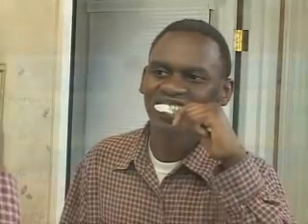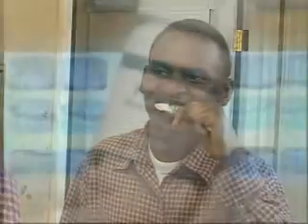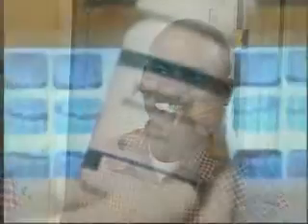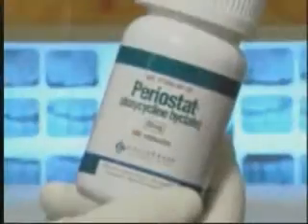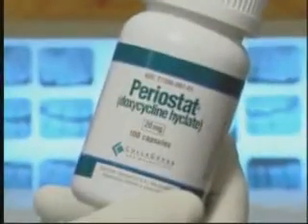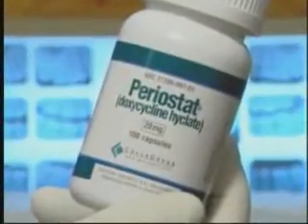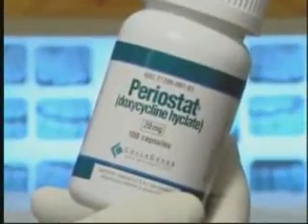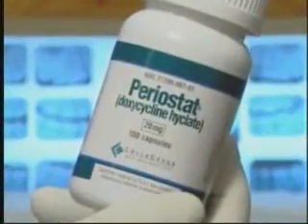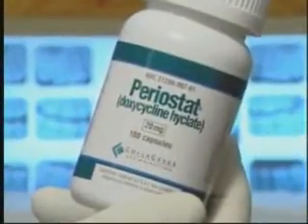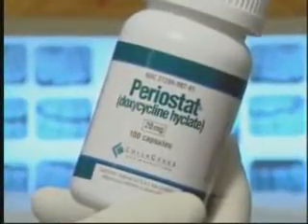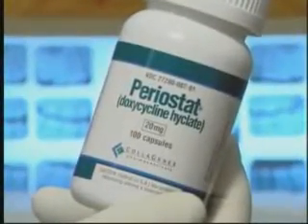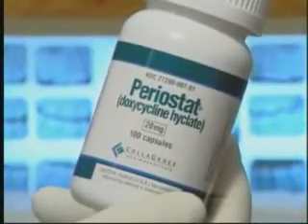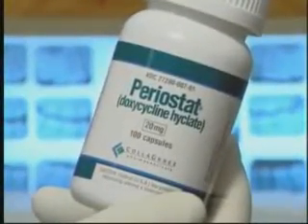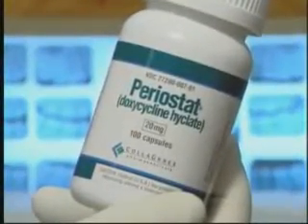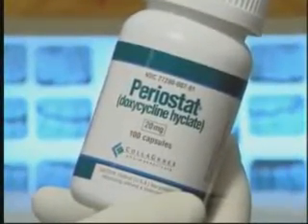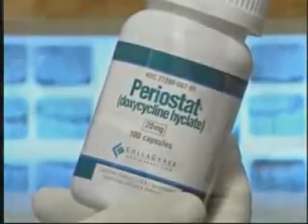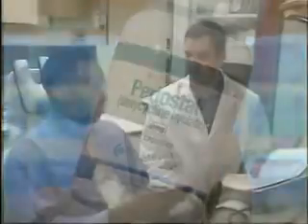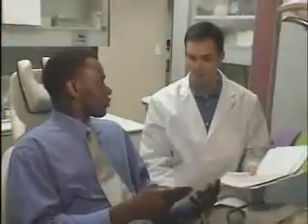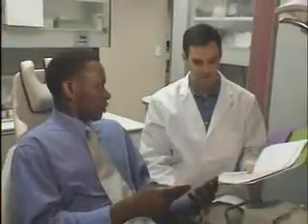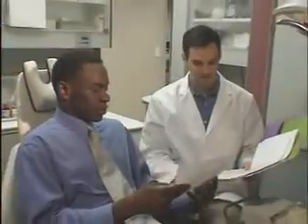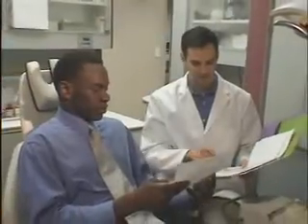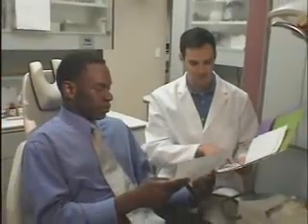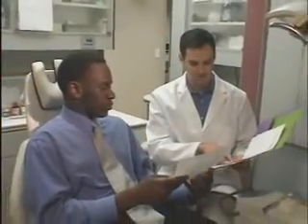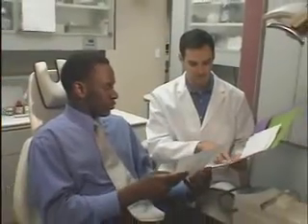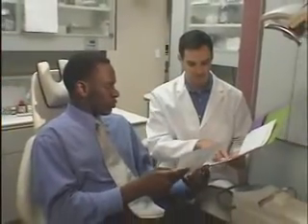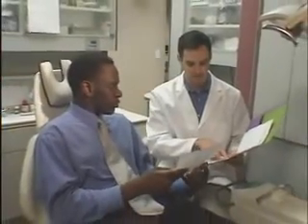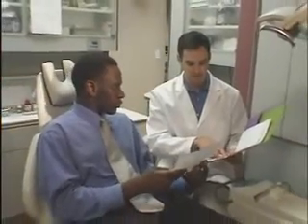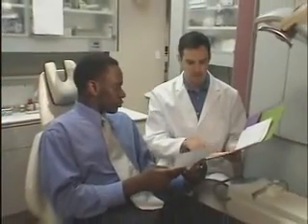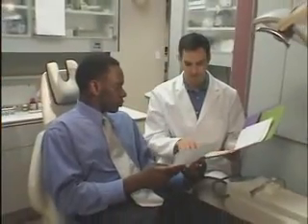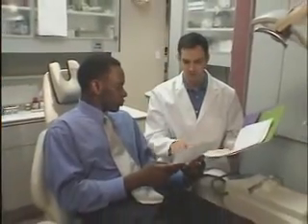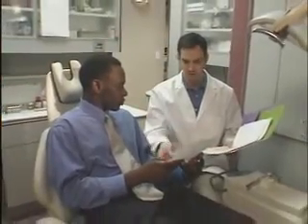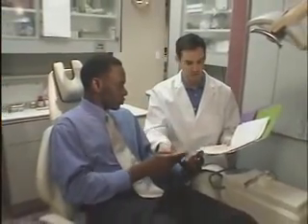However, Periostat is an important medicine that we can prescribe to help stop the ongoing damage caused by periodontal disease.